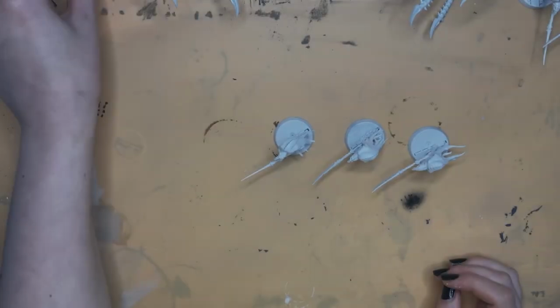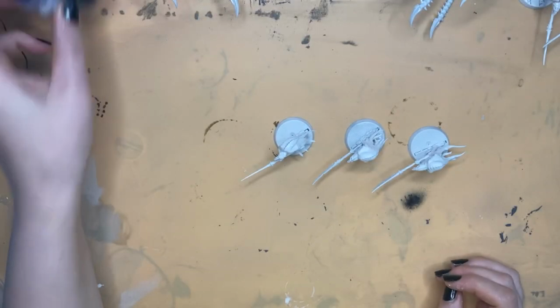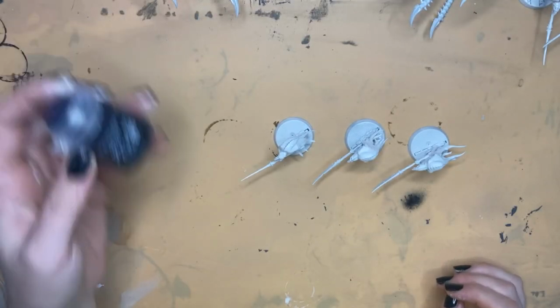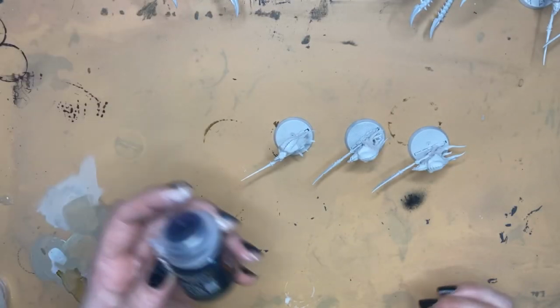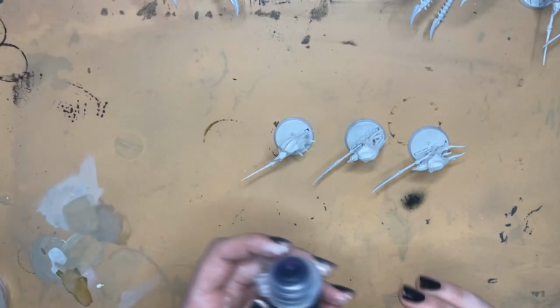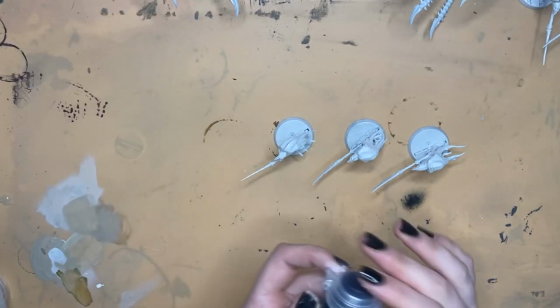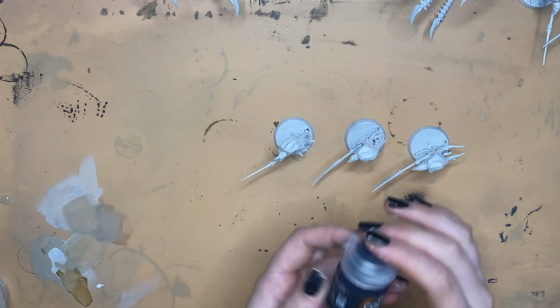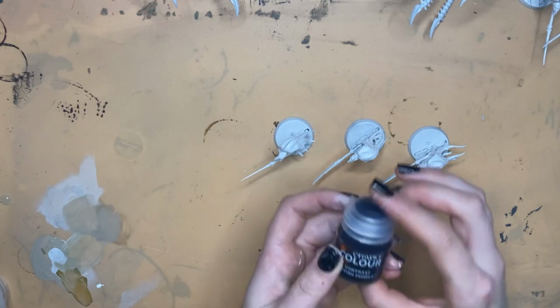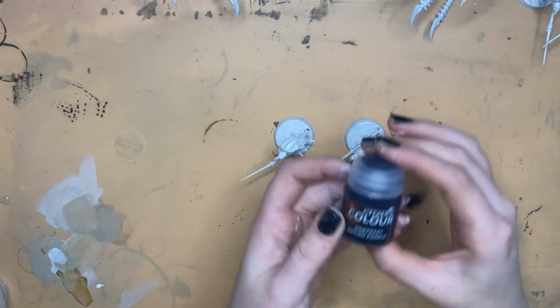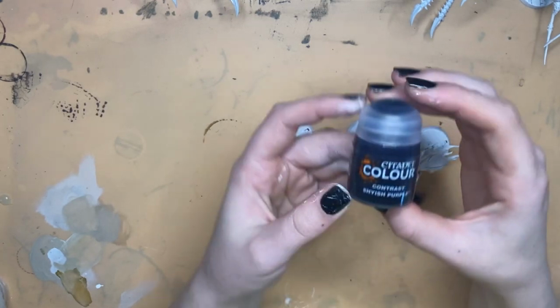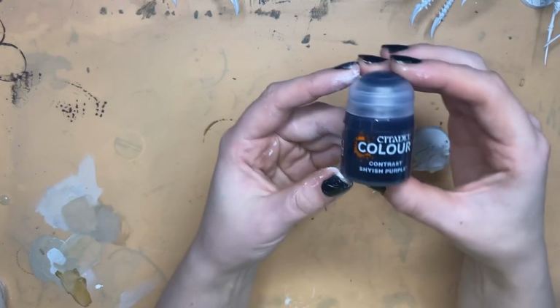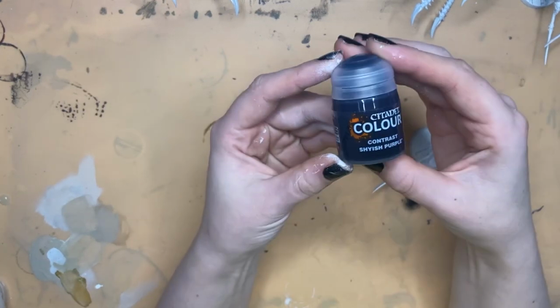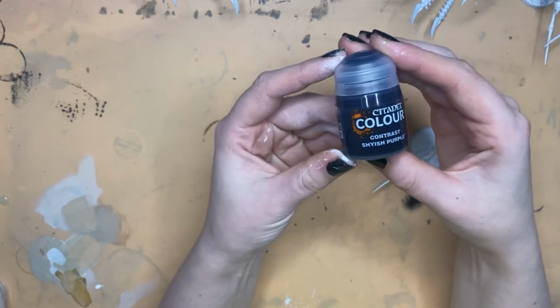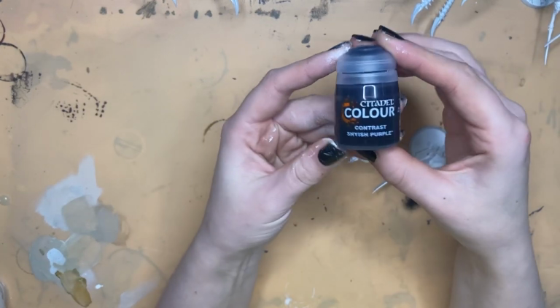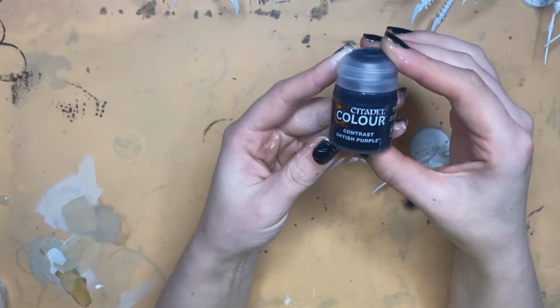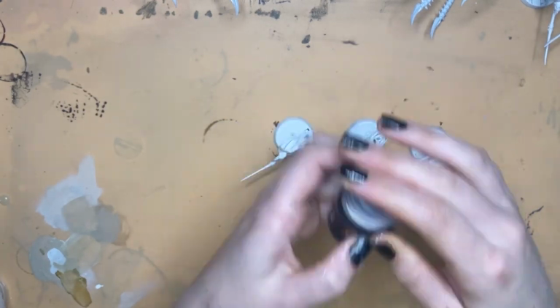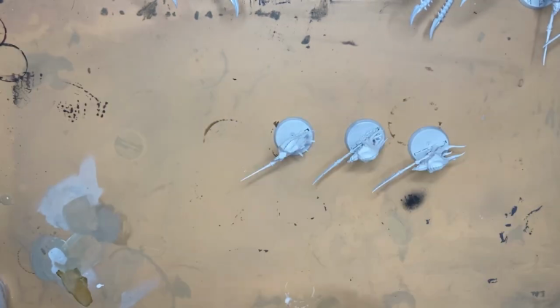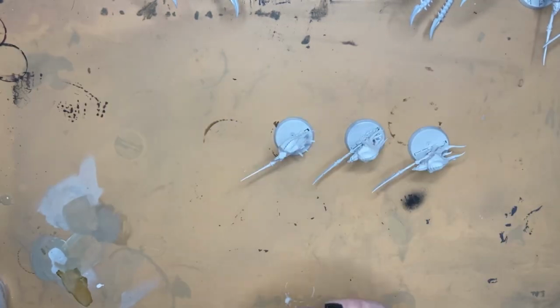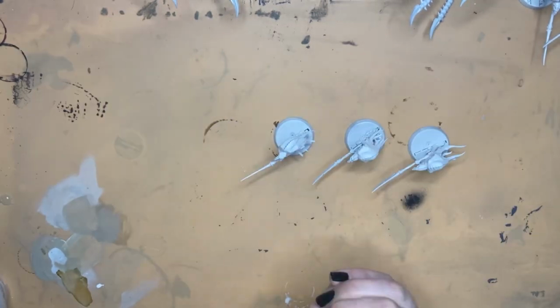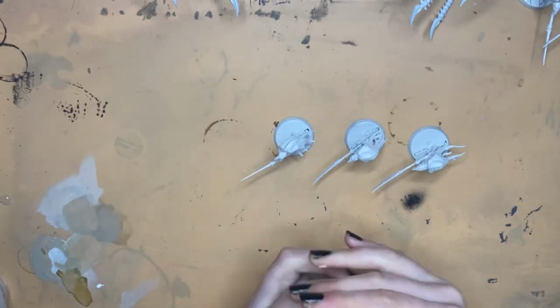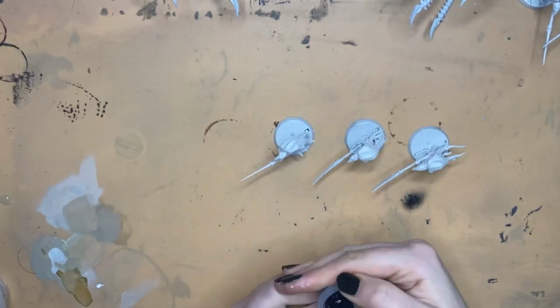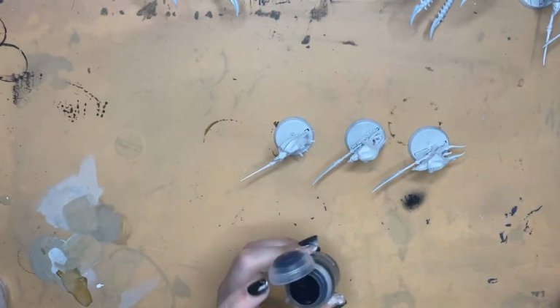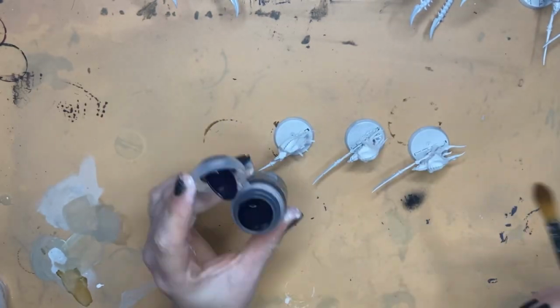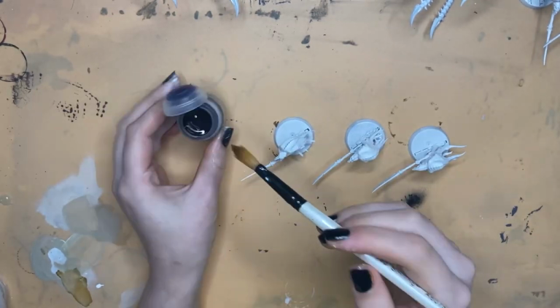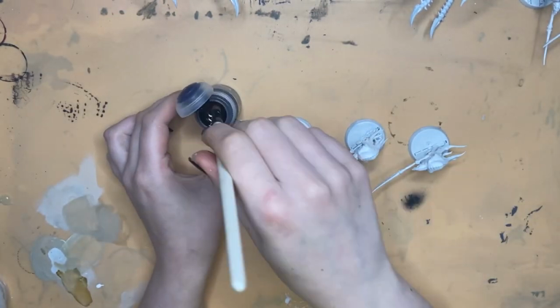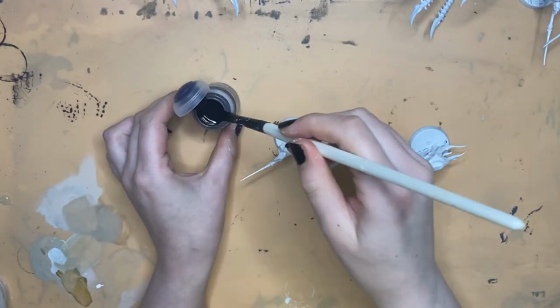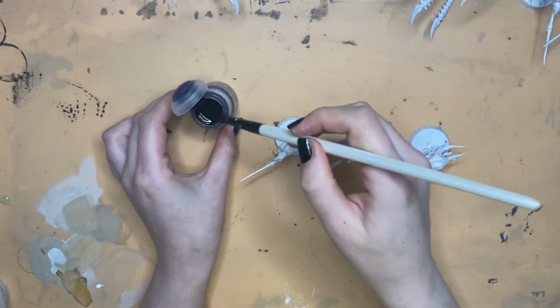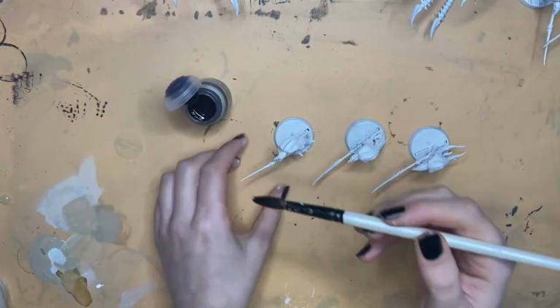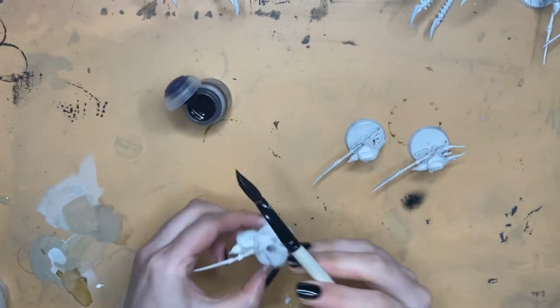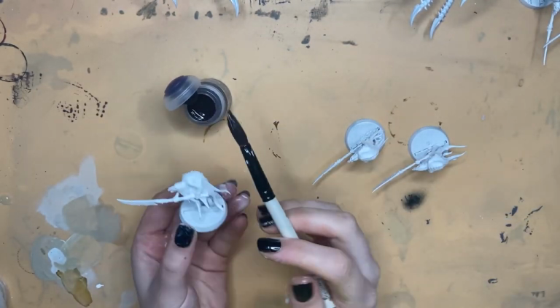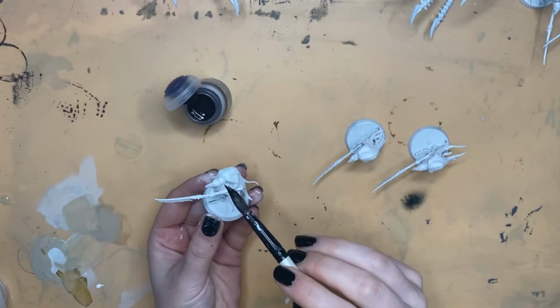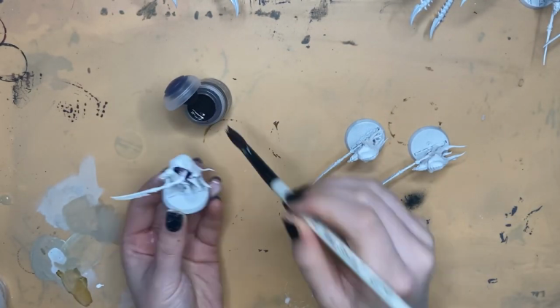Hi guys! Thanks for clicking on my video! Today I'm going to be experimenting with mixing my own contrast paint.